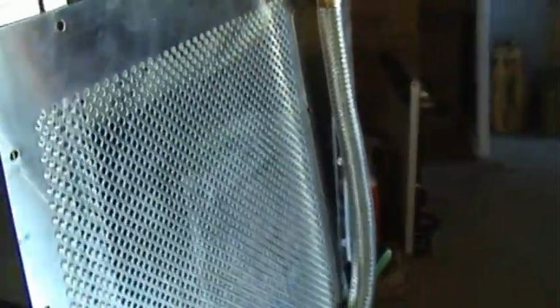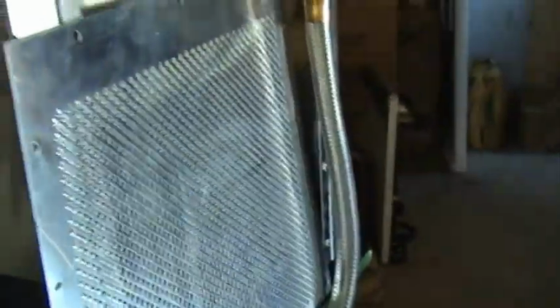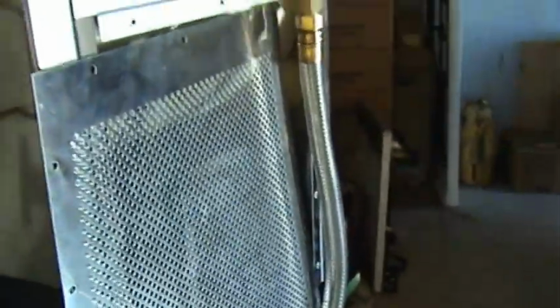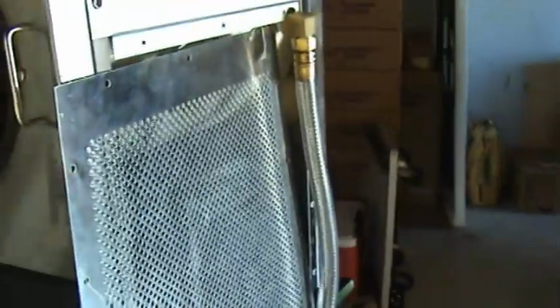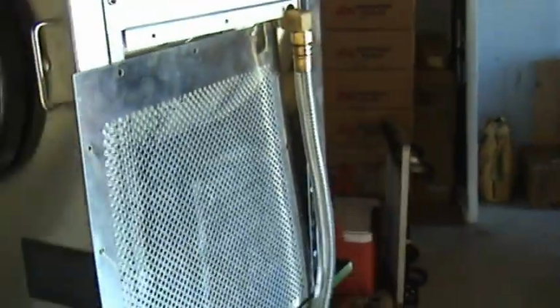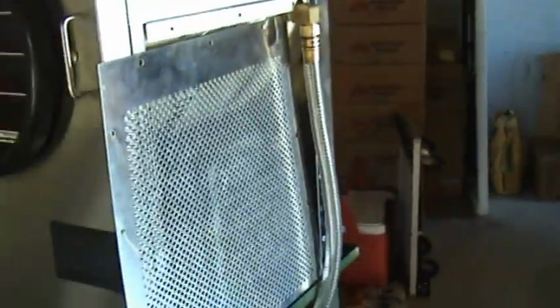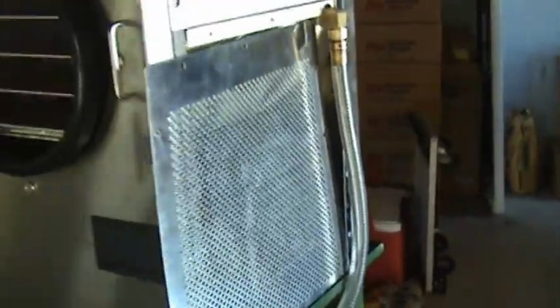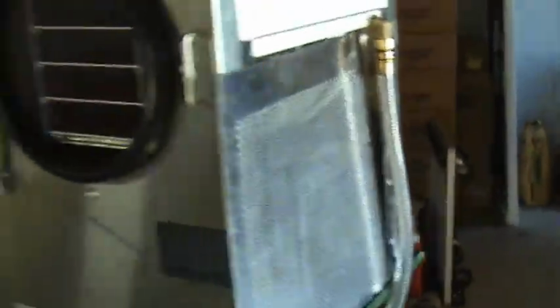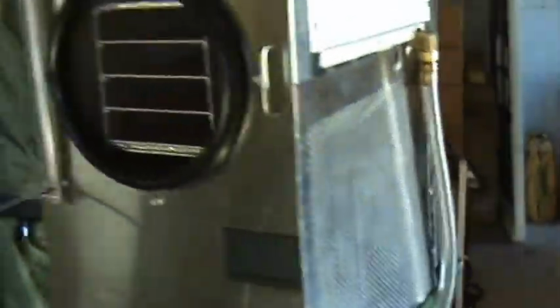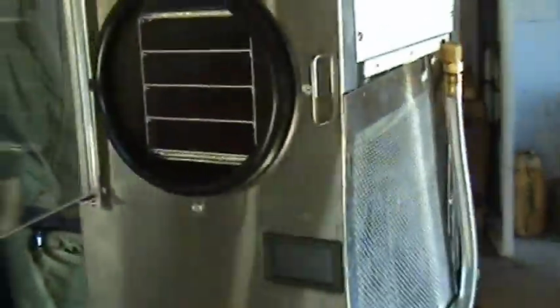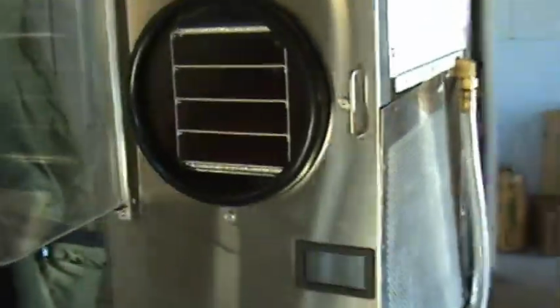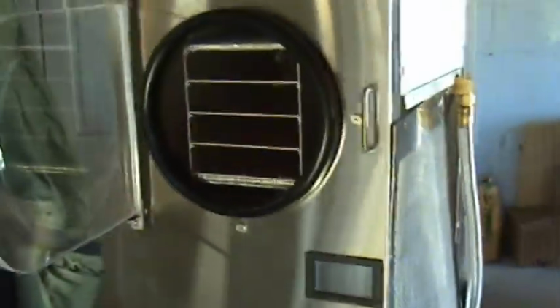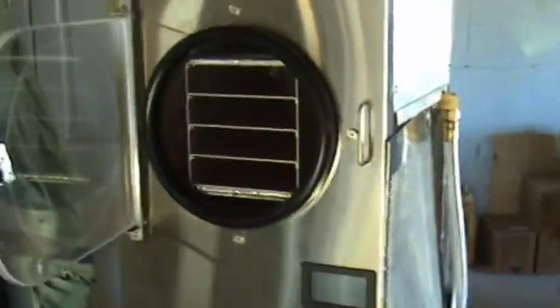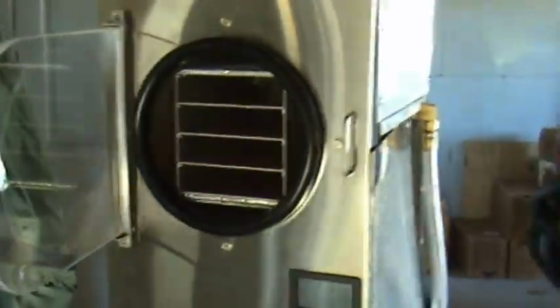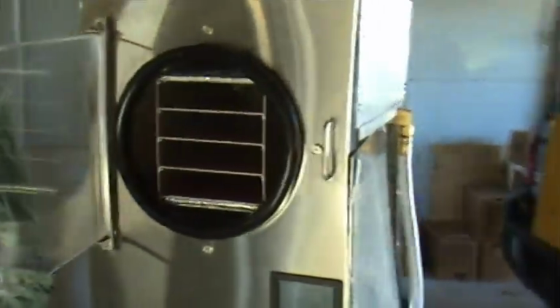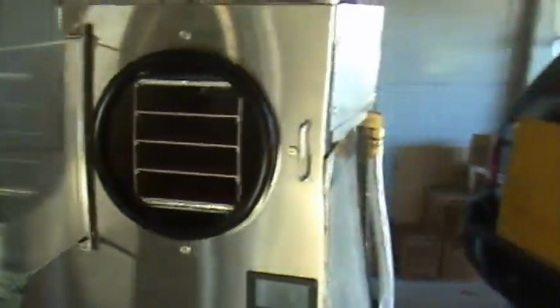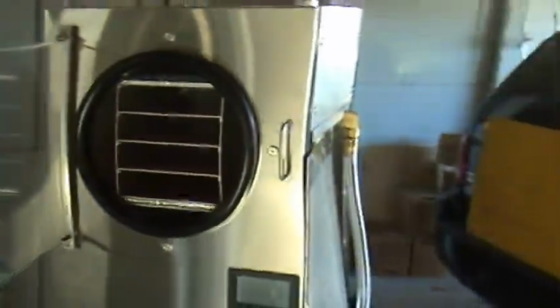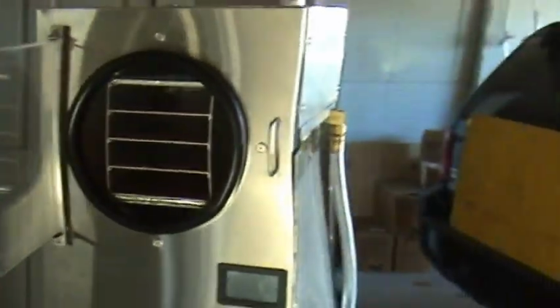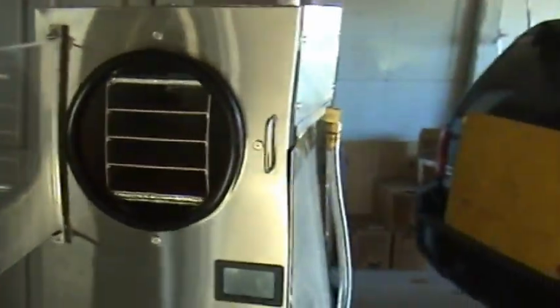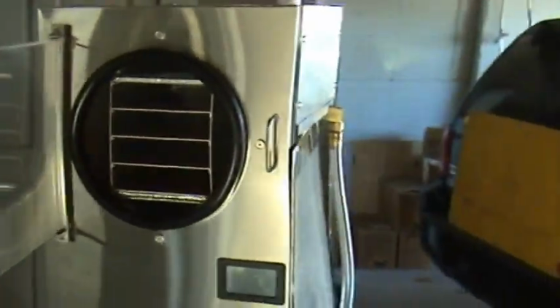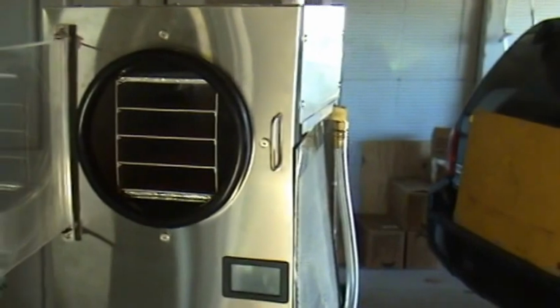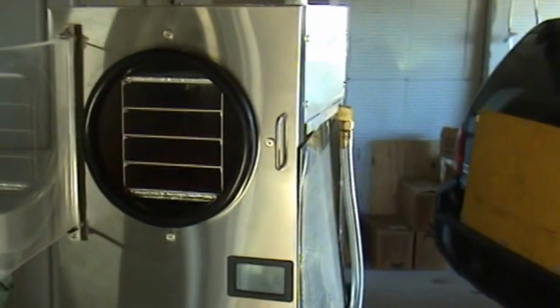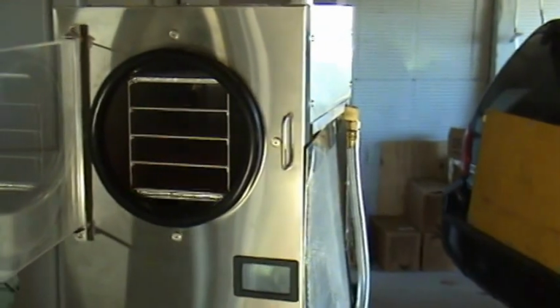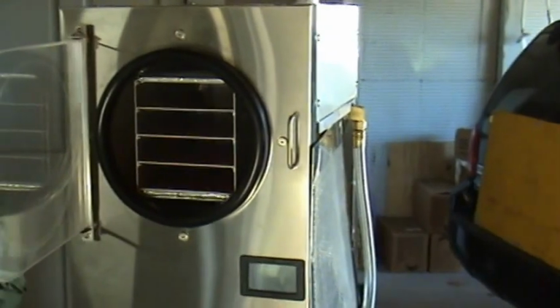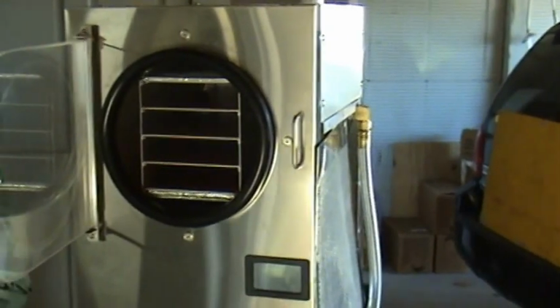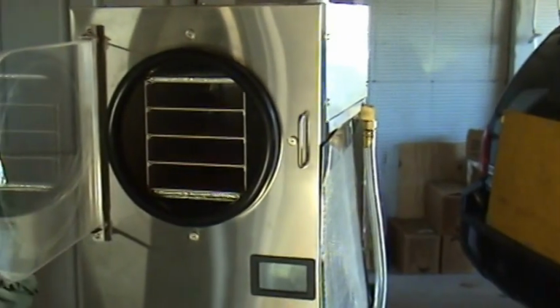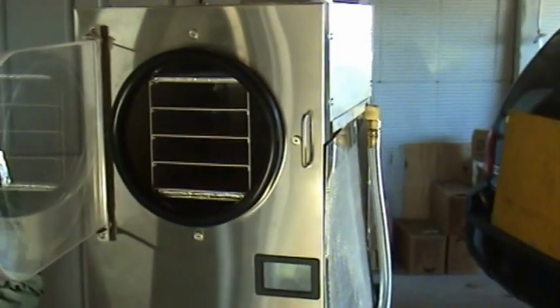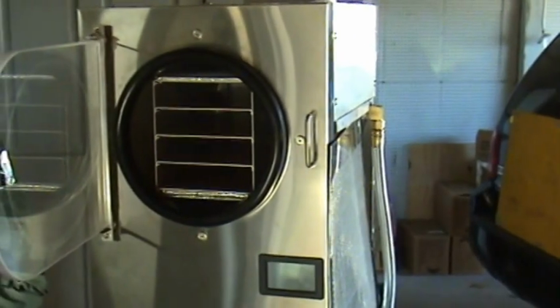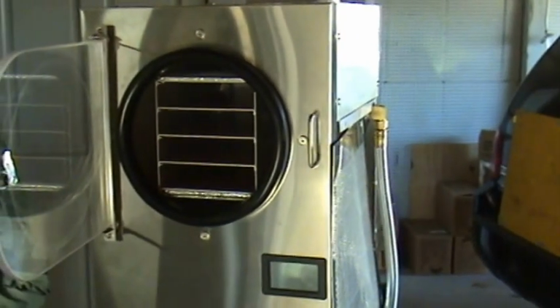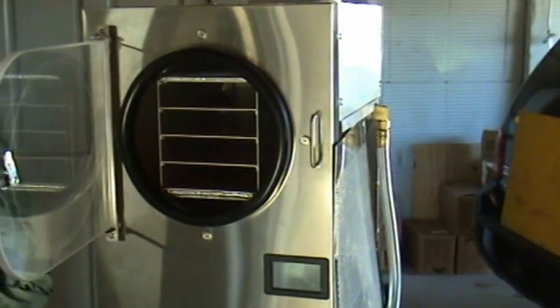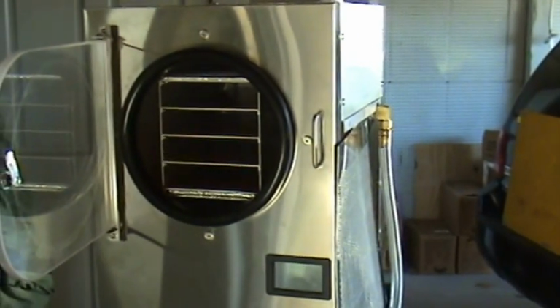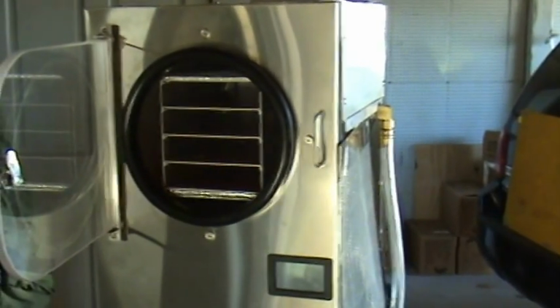Thanks everybody for watching. More videos to follow about freeze dryer tips from Harvest Right. Thanks for watching.